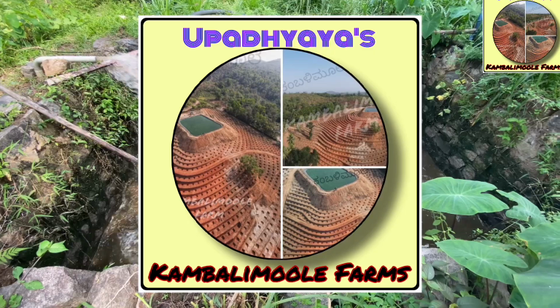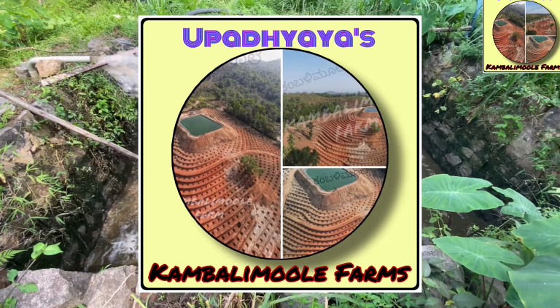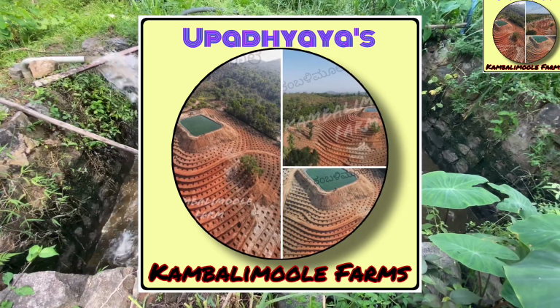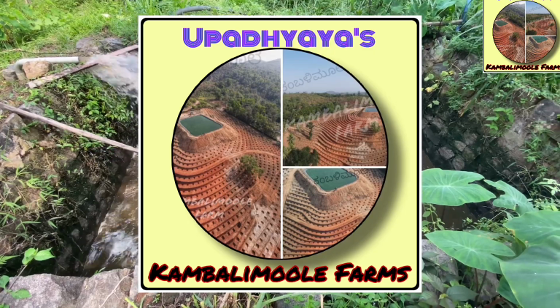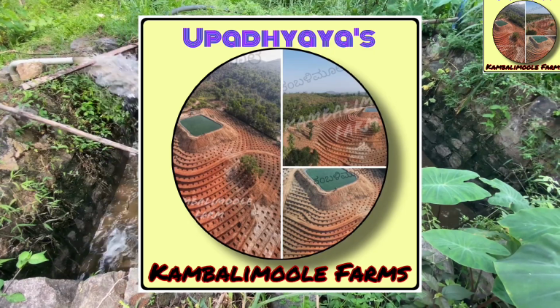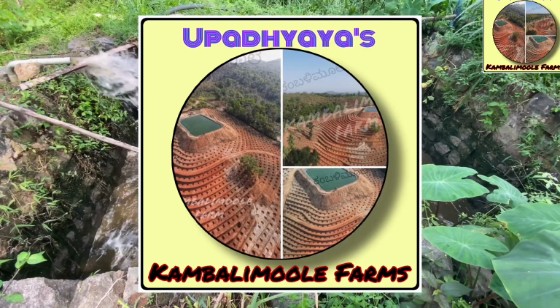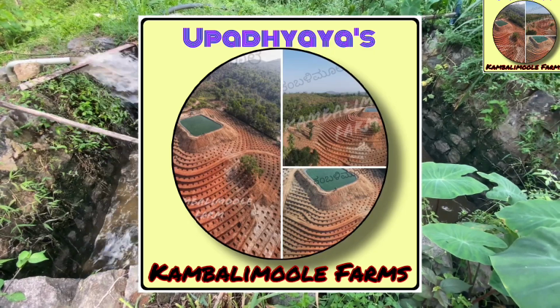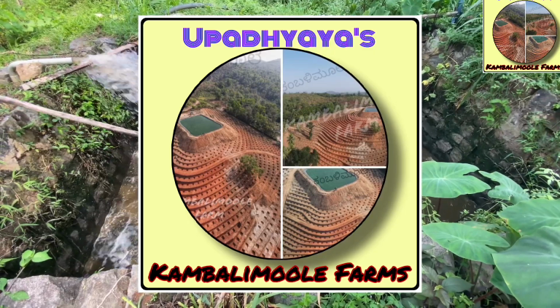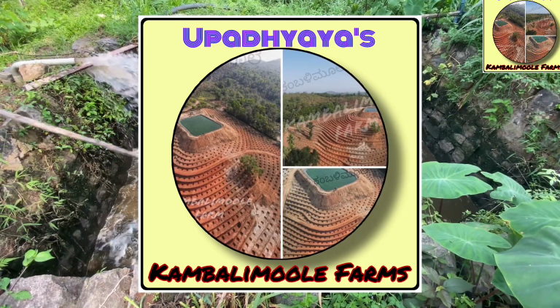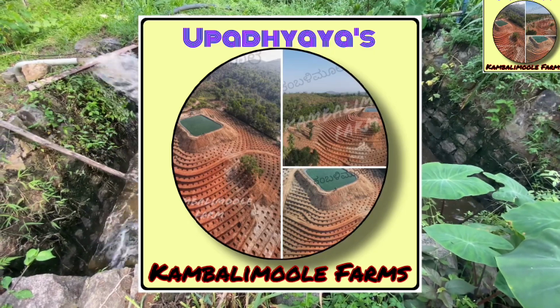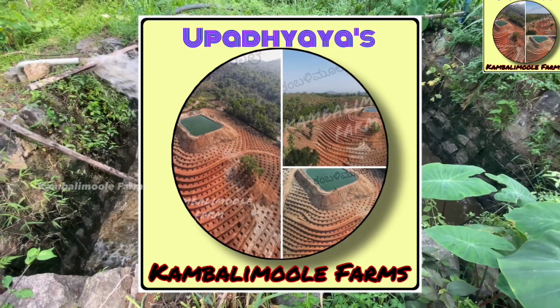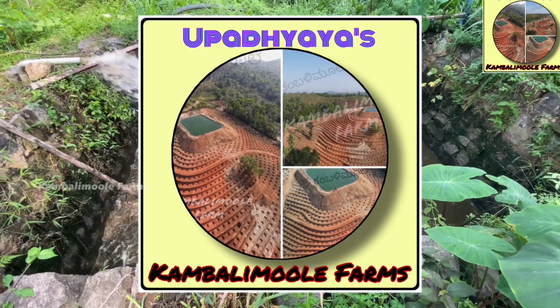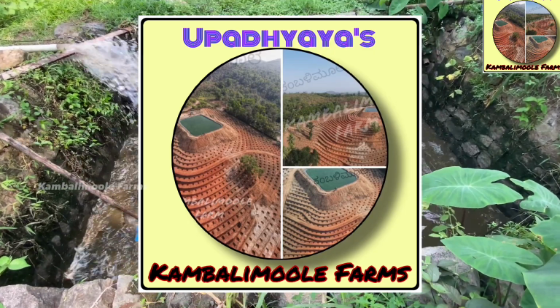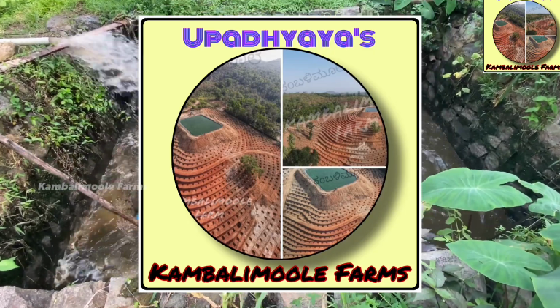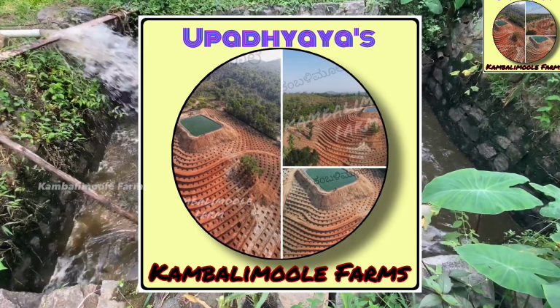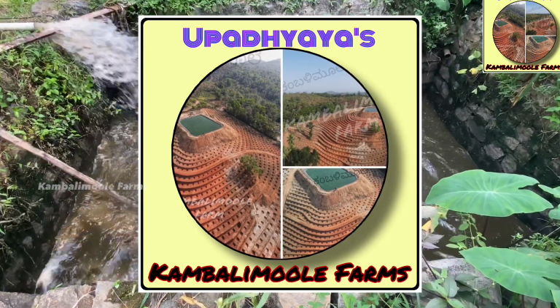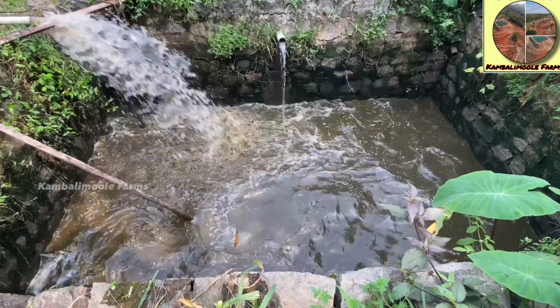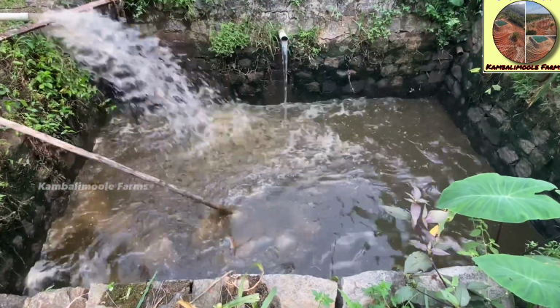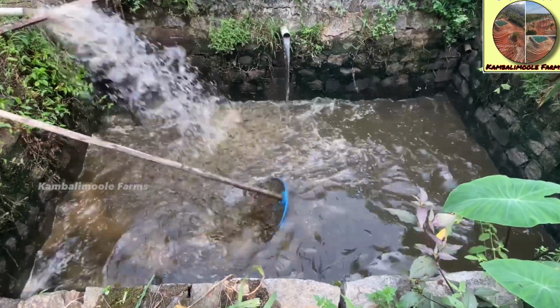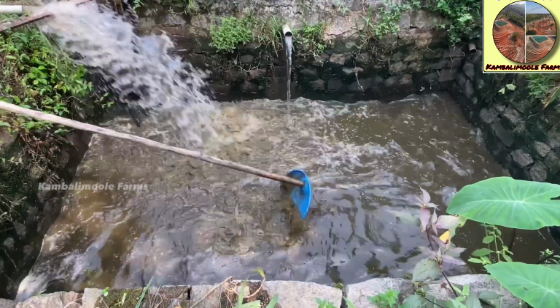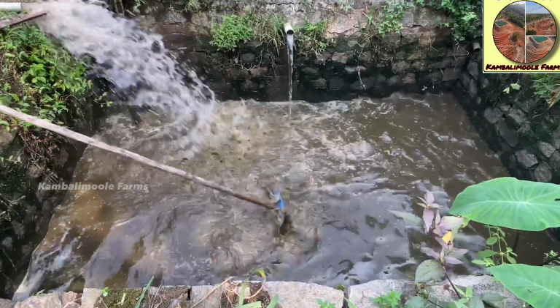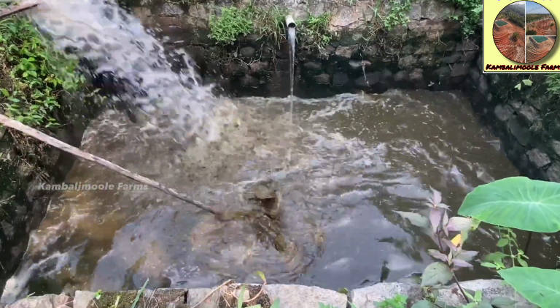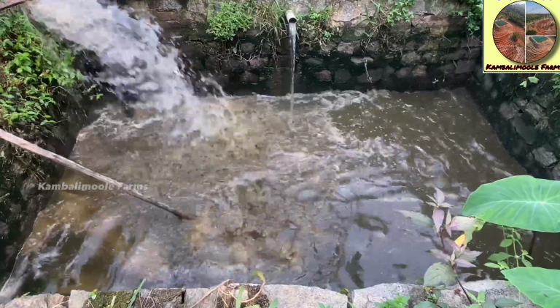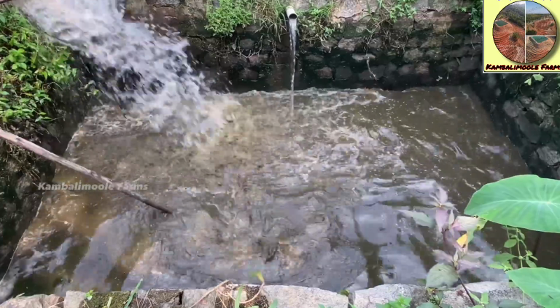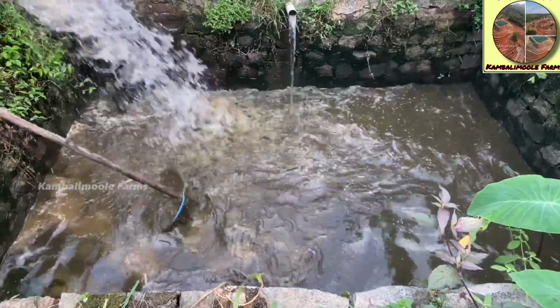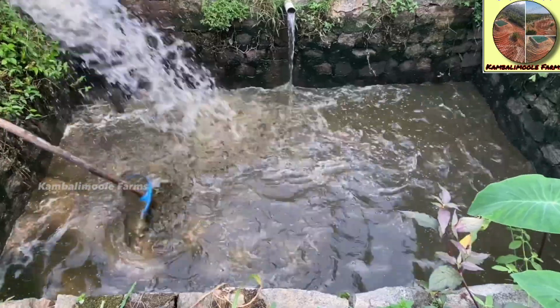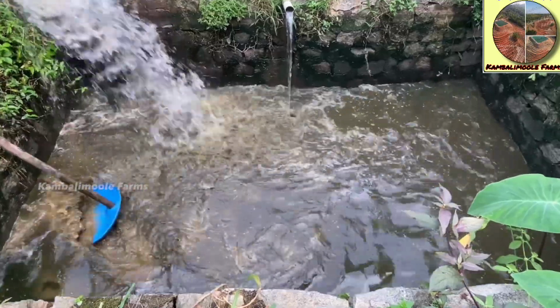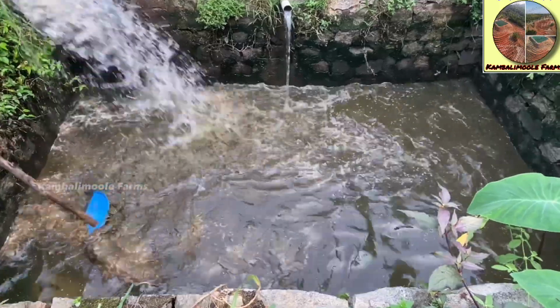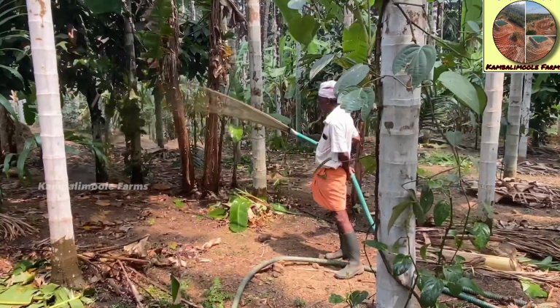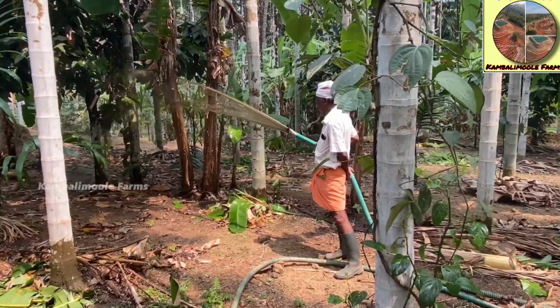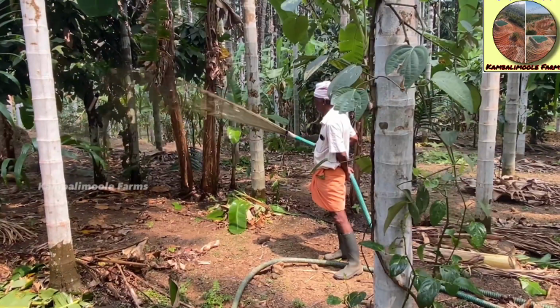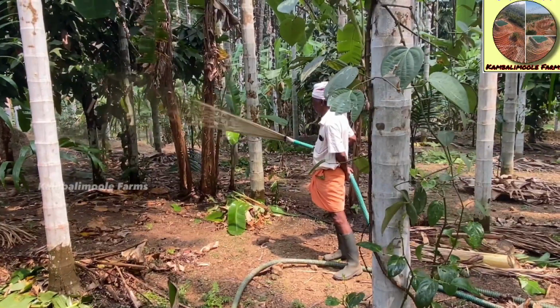Hi, welcome to Kambalimune farms. In this video, we will show you how we utilize wastewater to irrigate our farm.